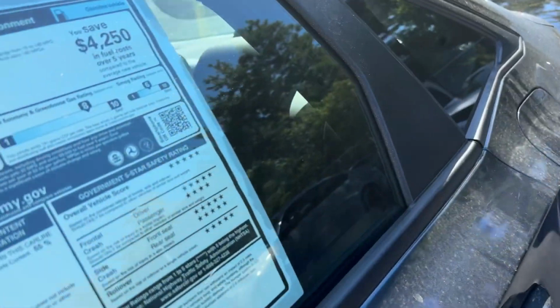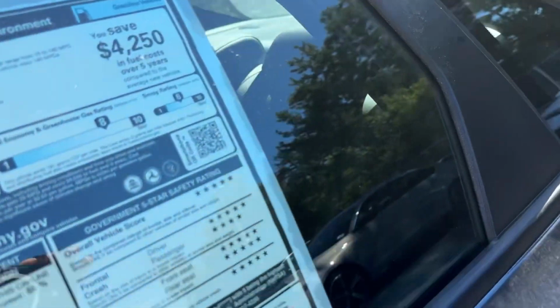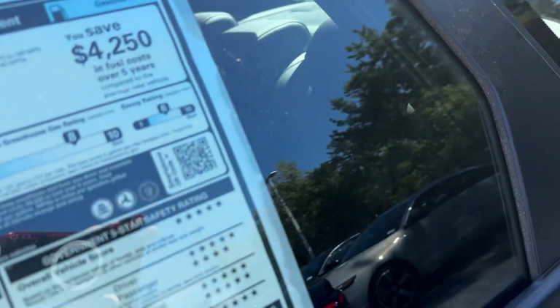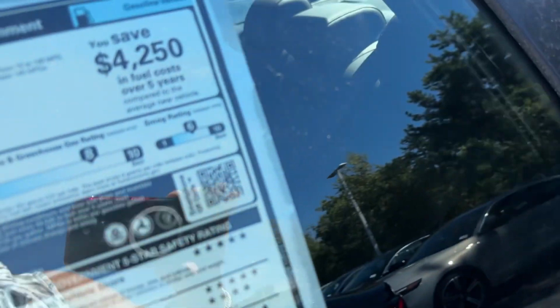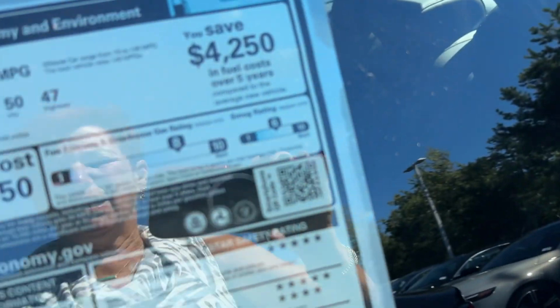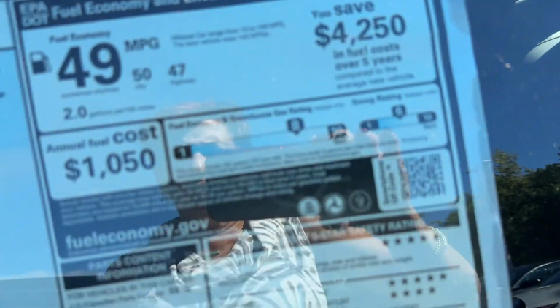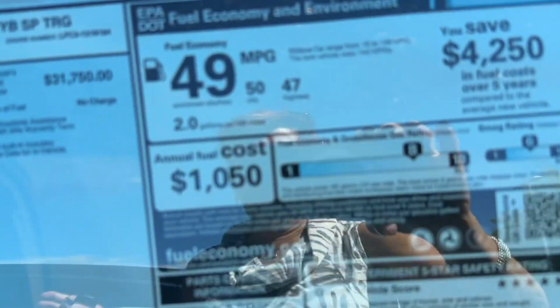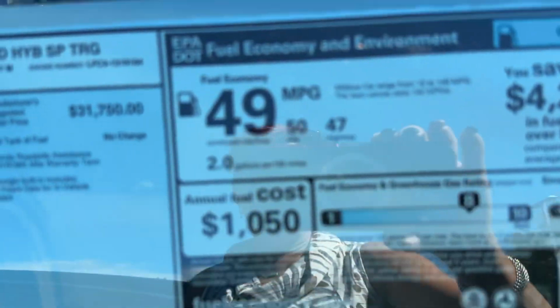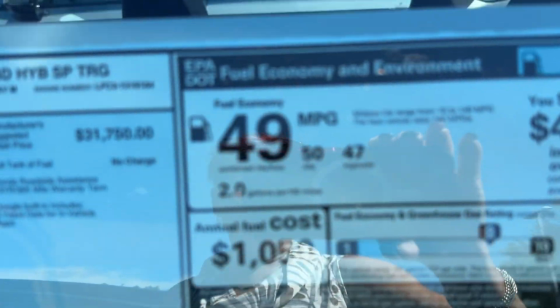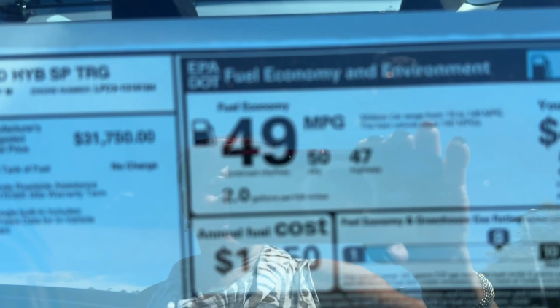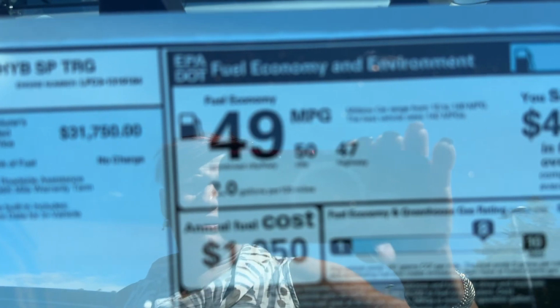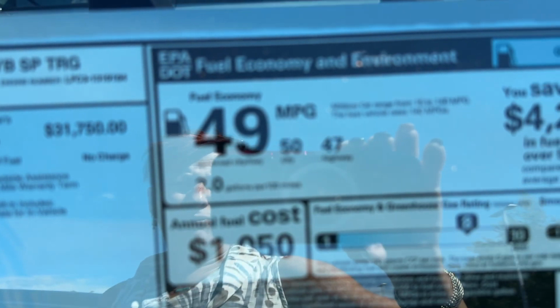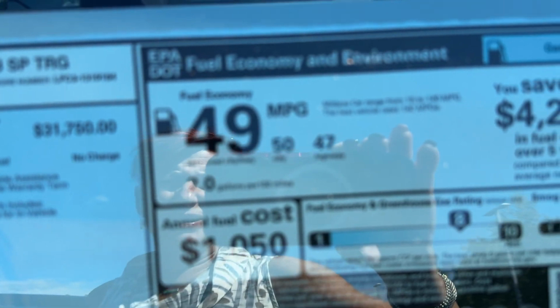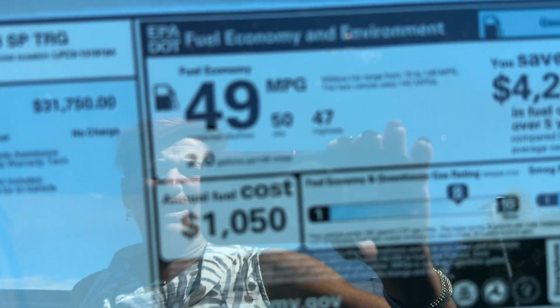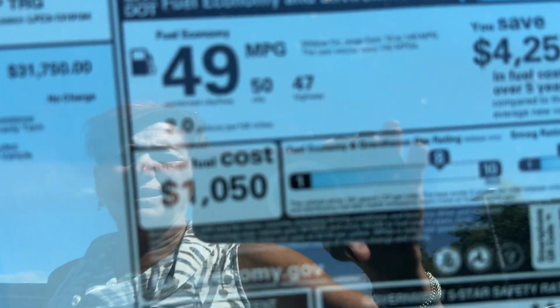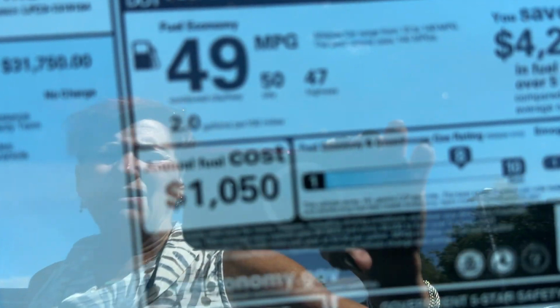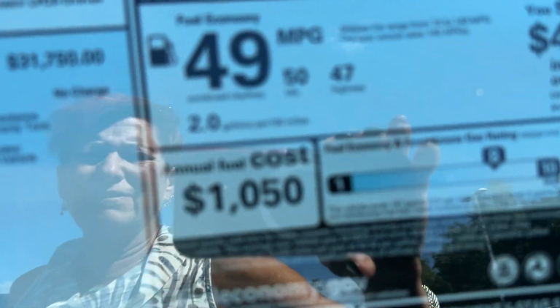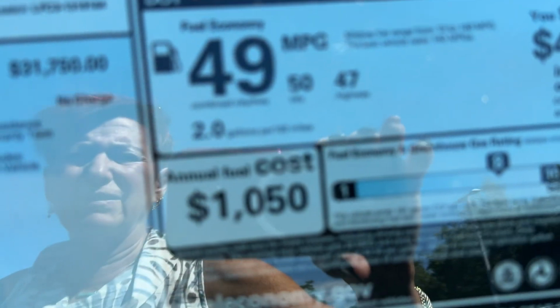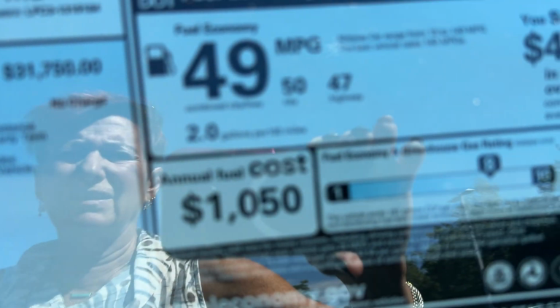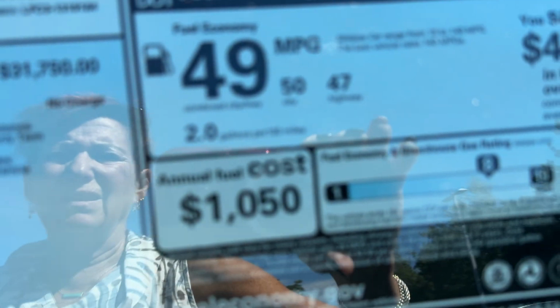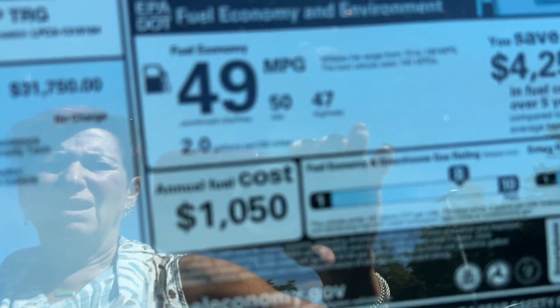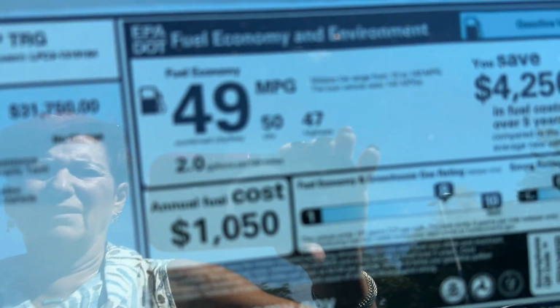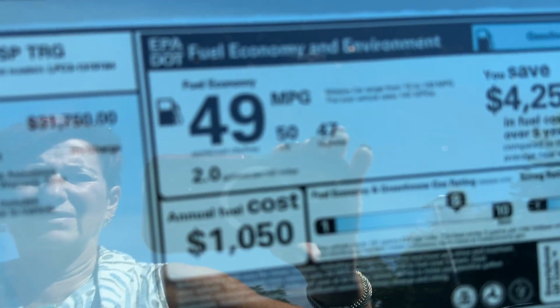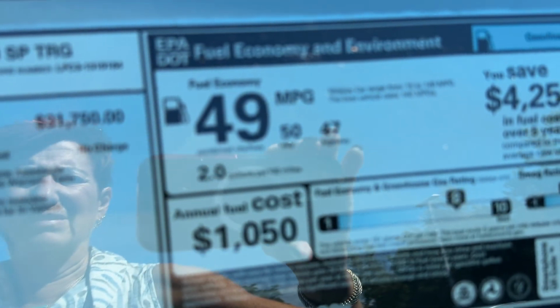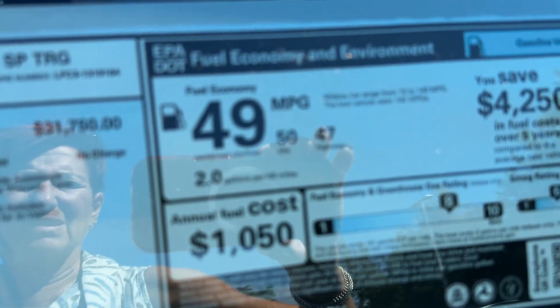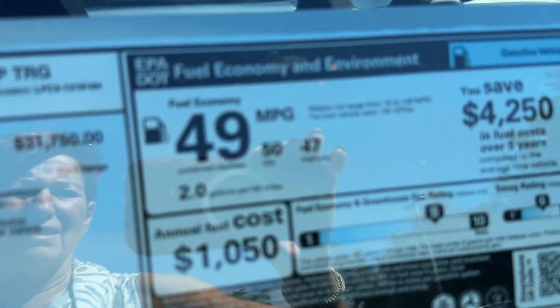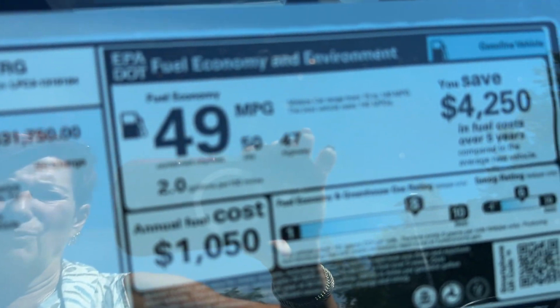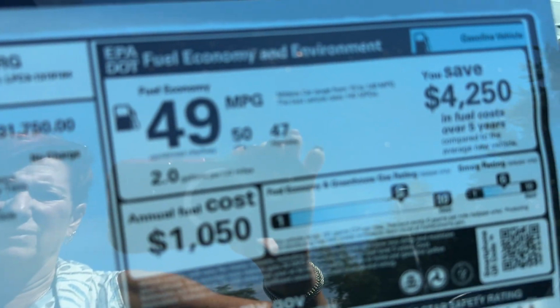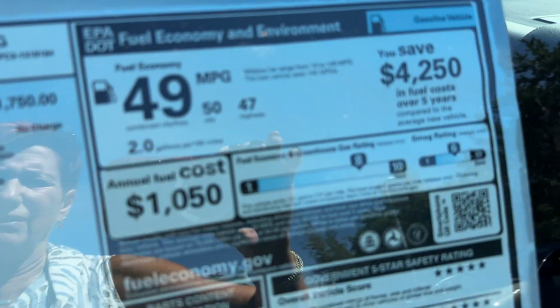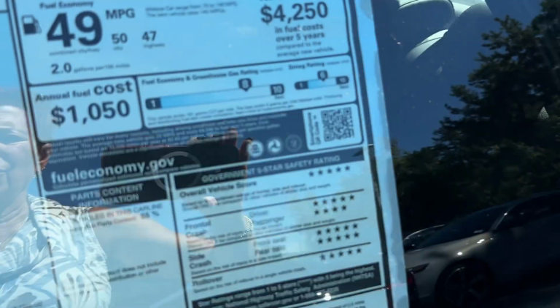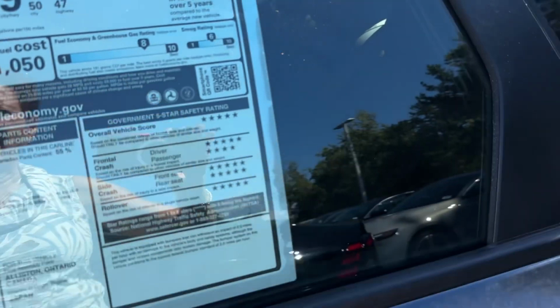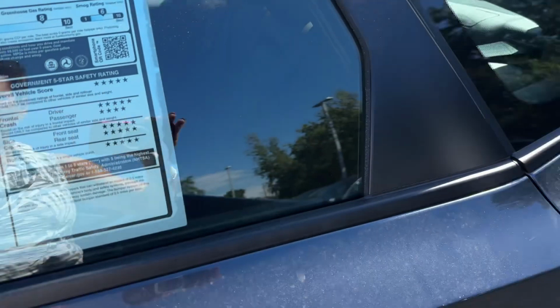Your gas mileage — you cannot beat that. 49, 50 in the city, and 47 on your highway.